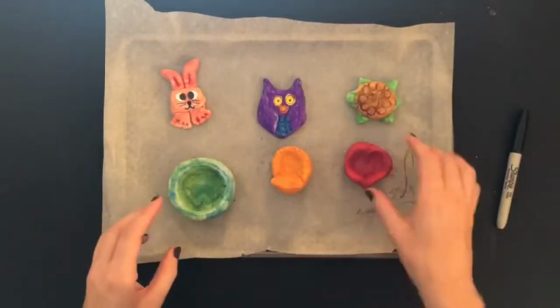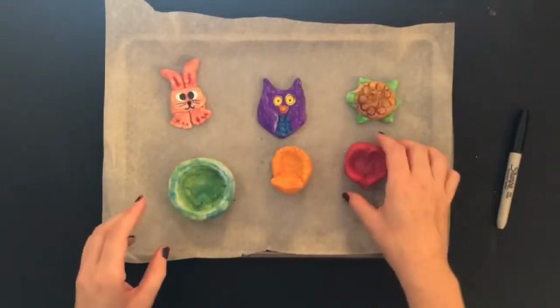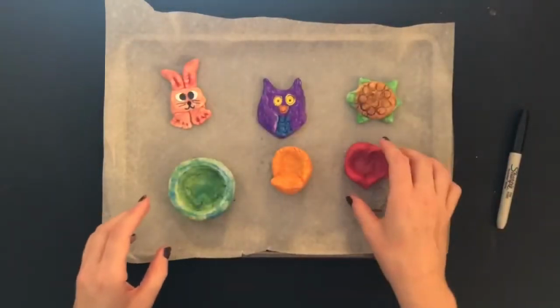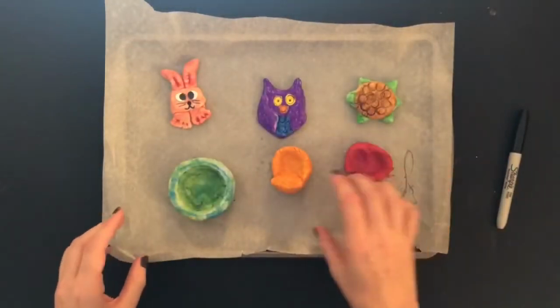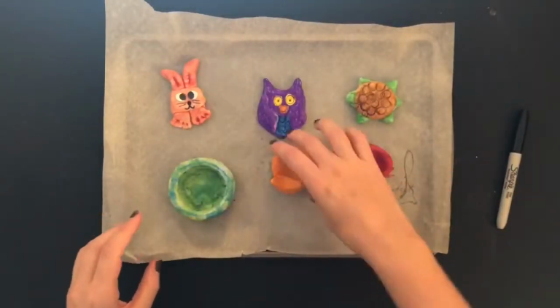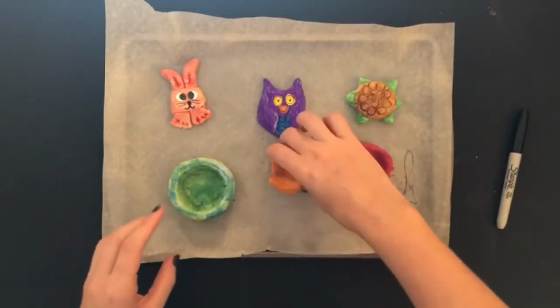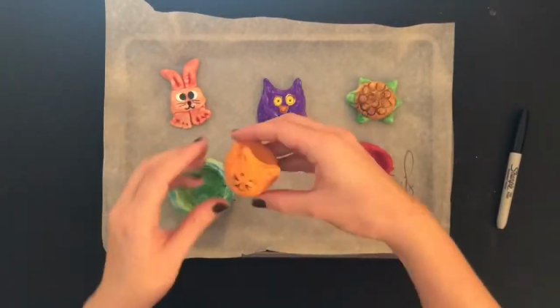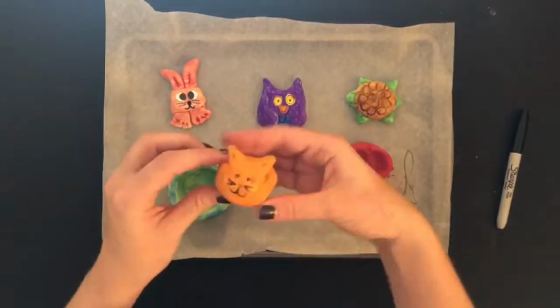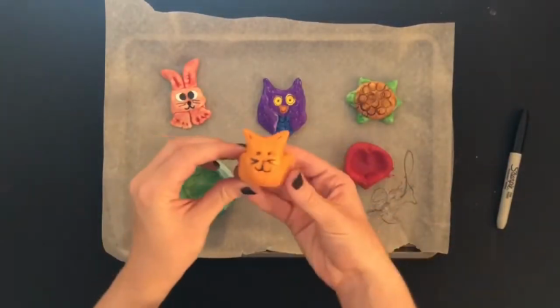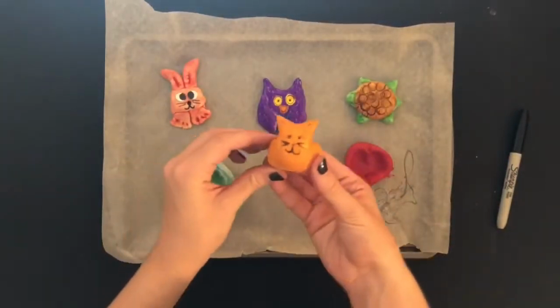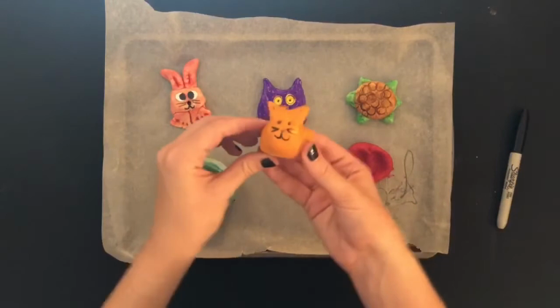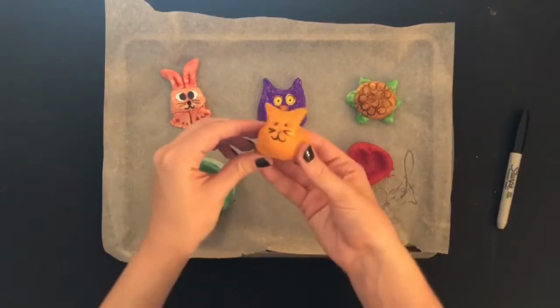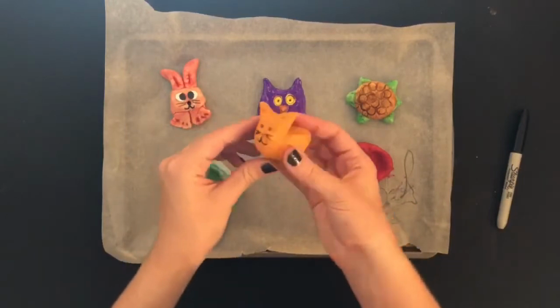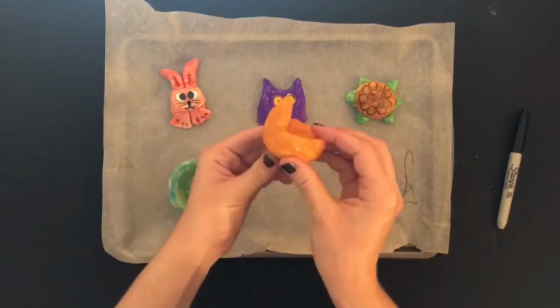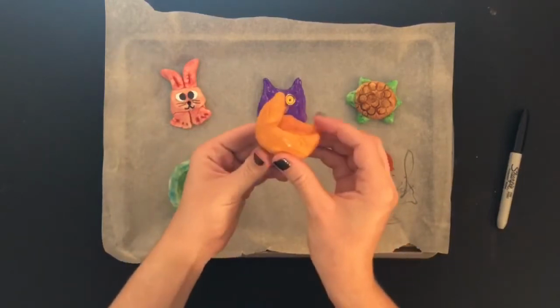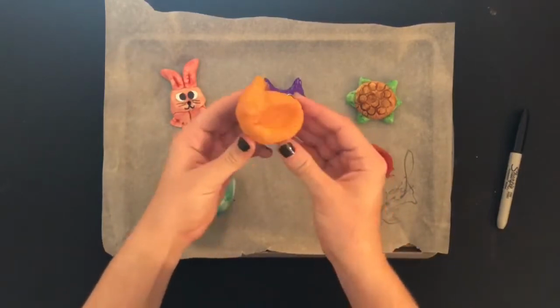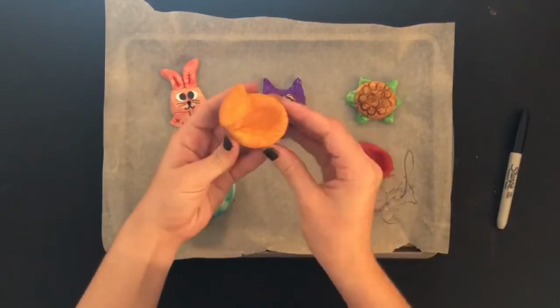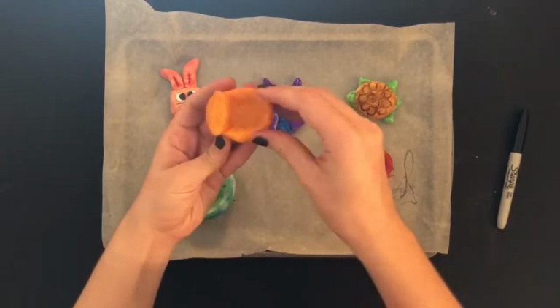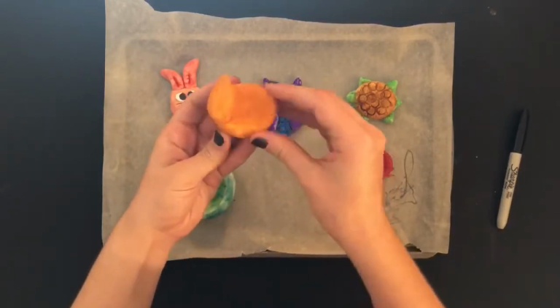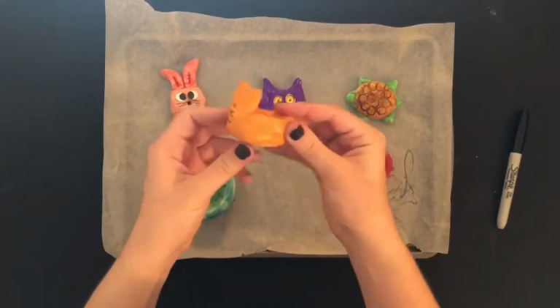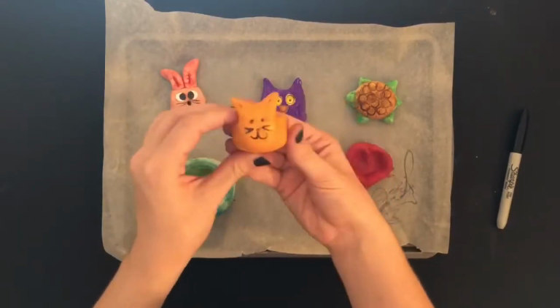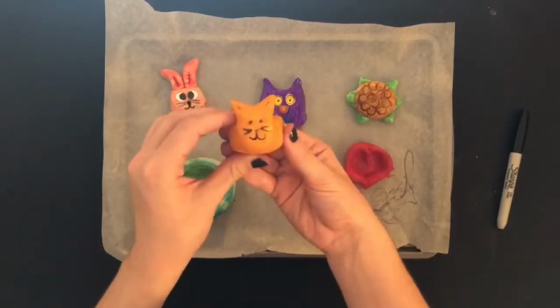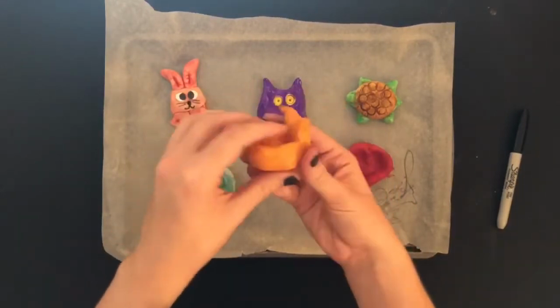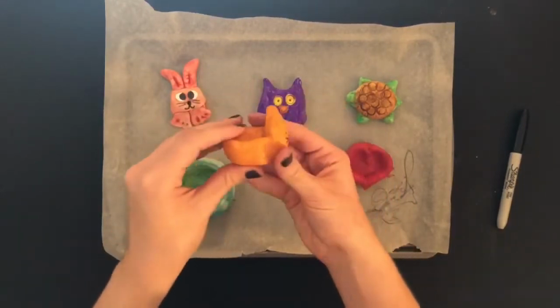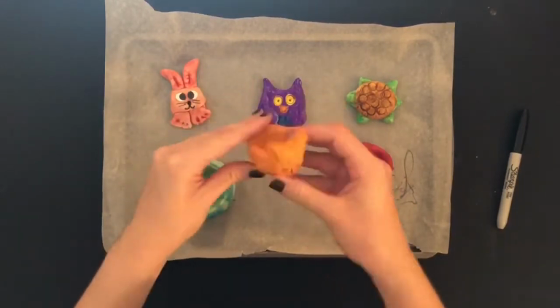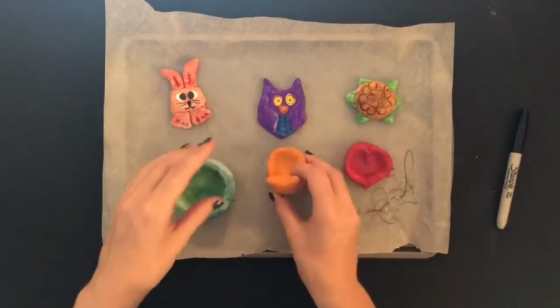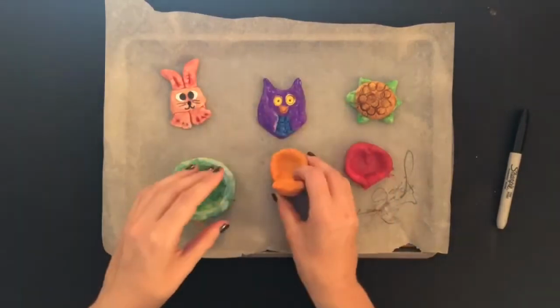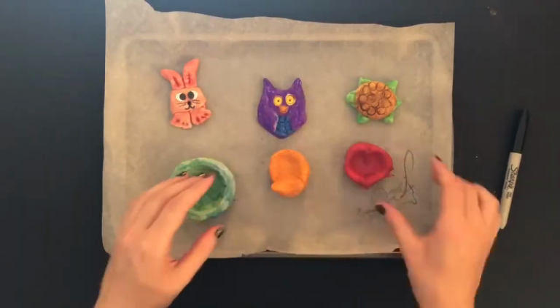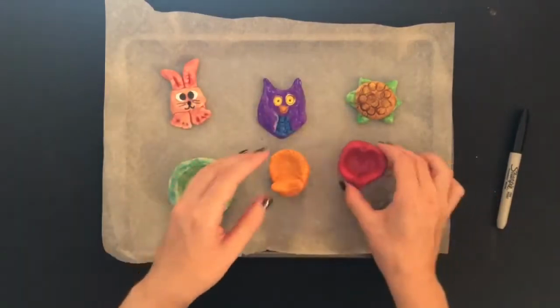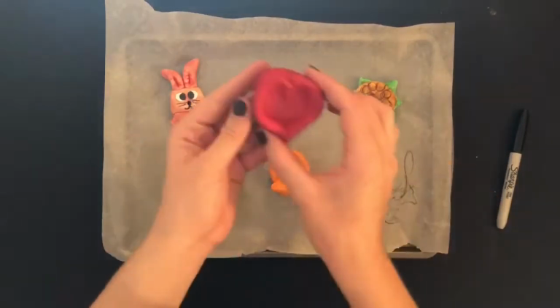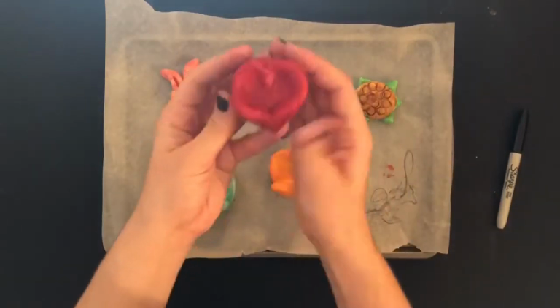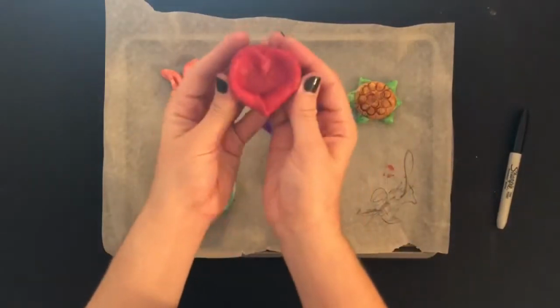I hope you have a super fun time making these, and I'd love to see what you create. Have fun!